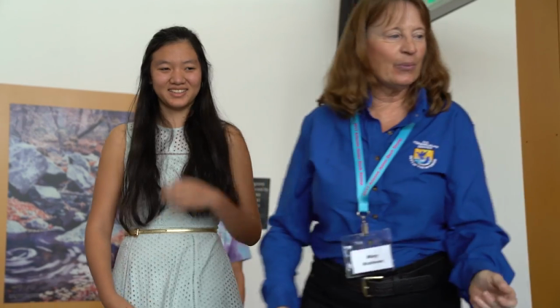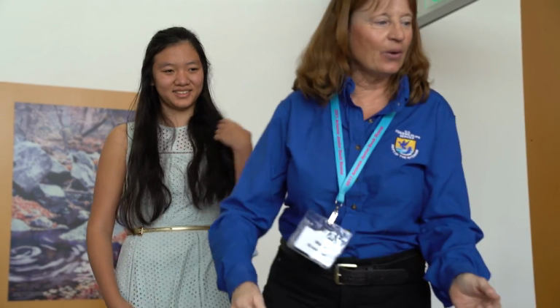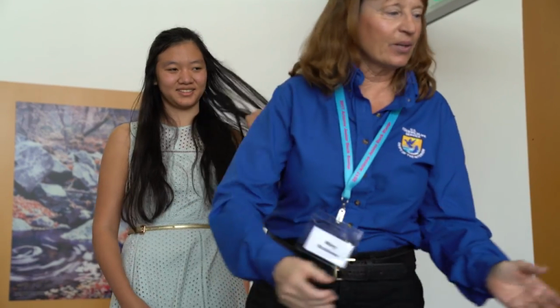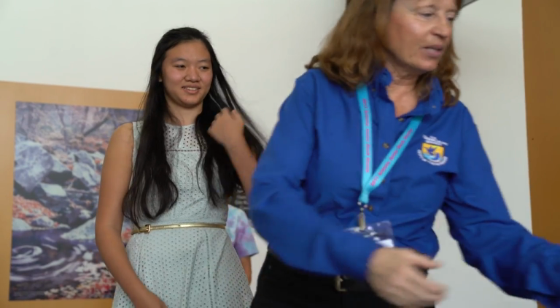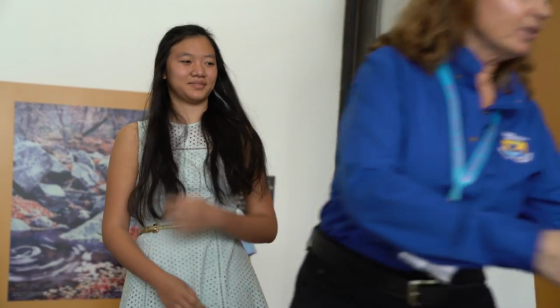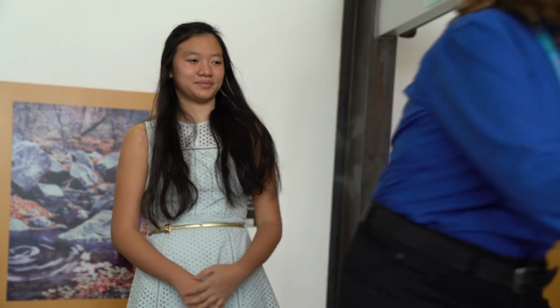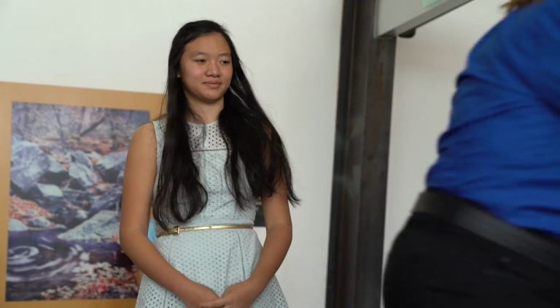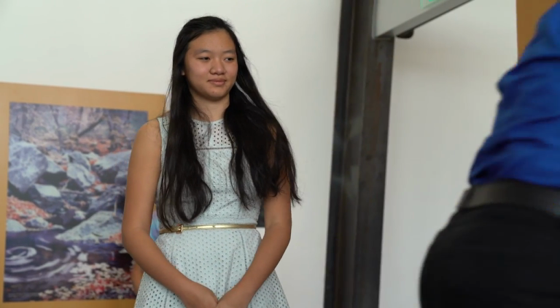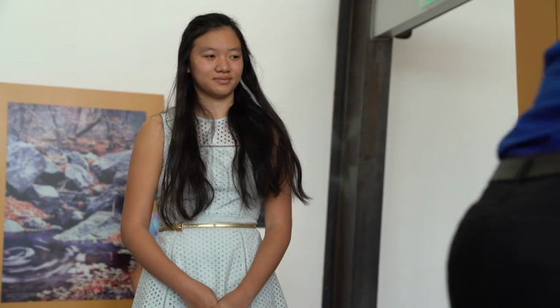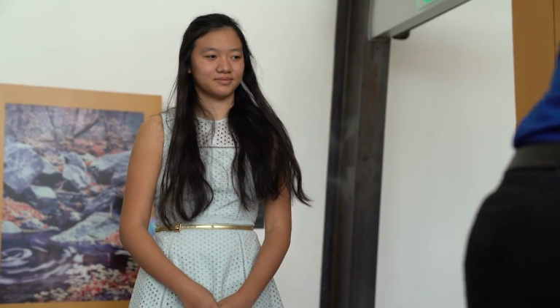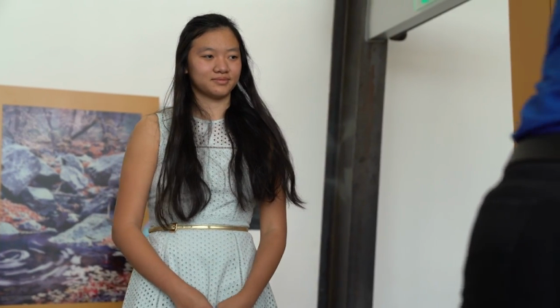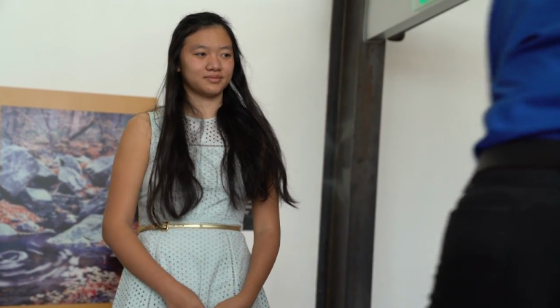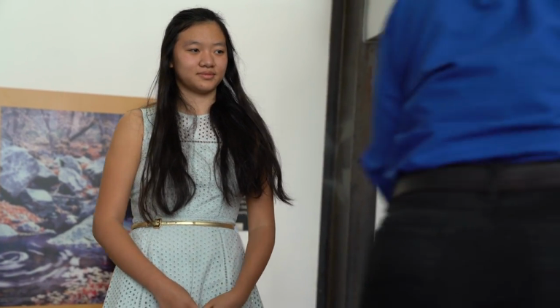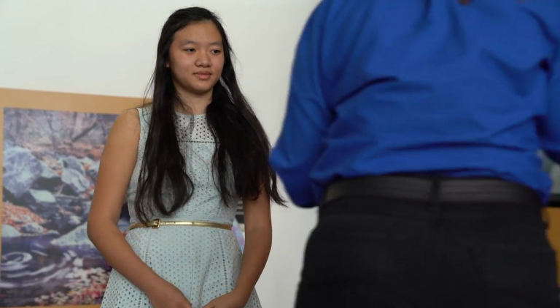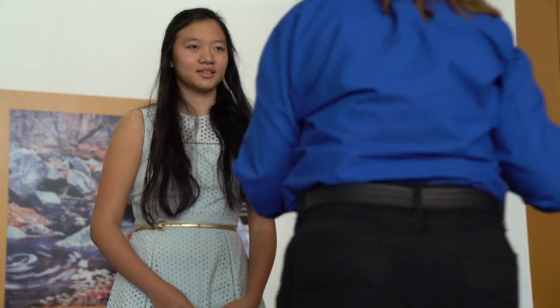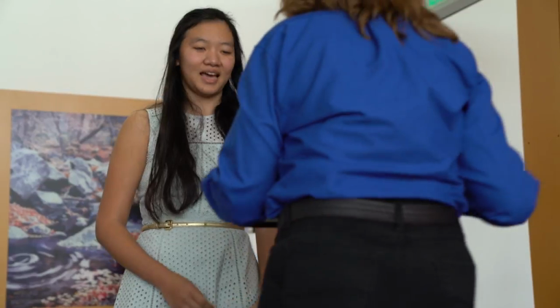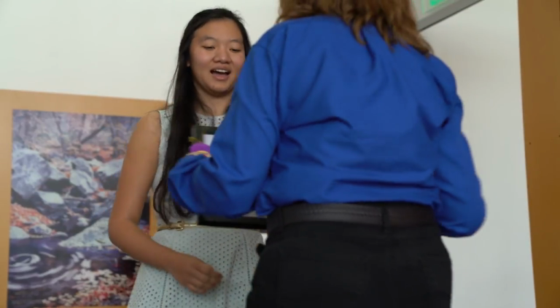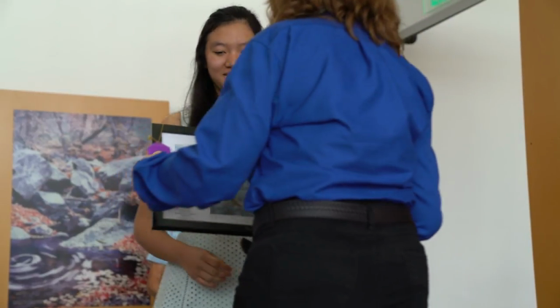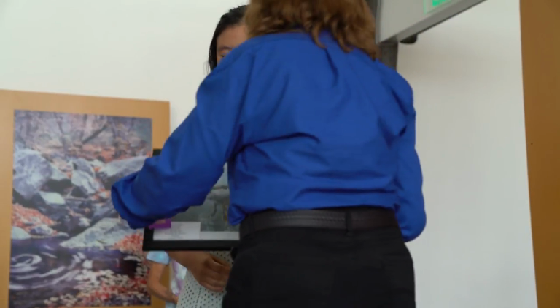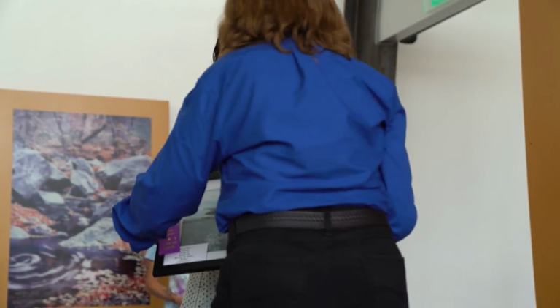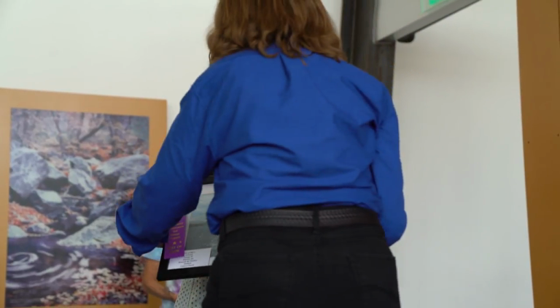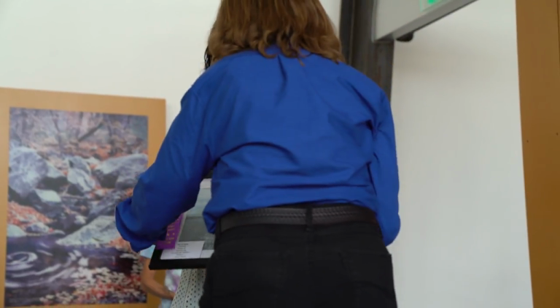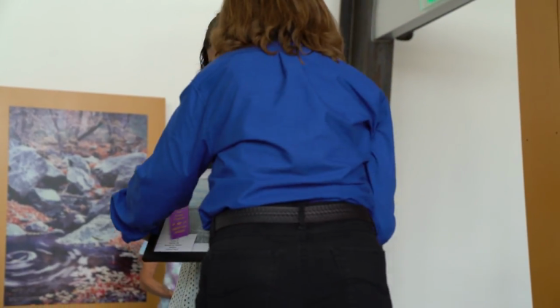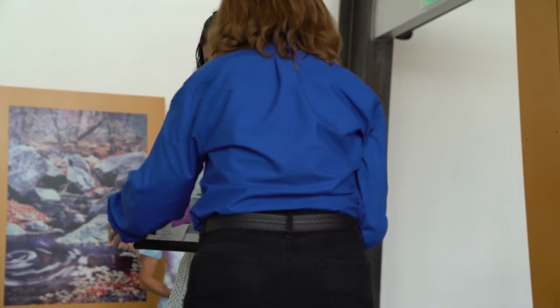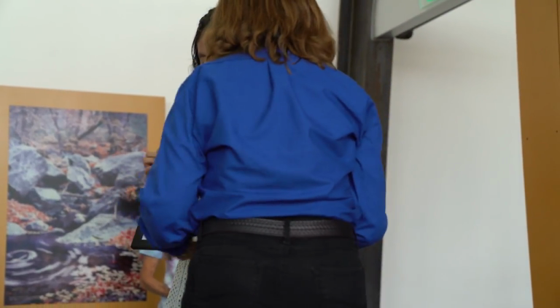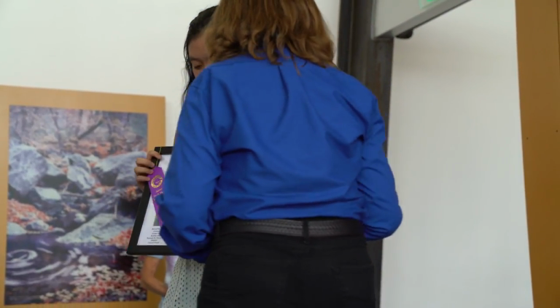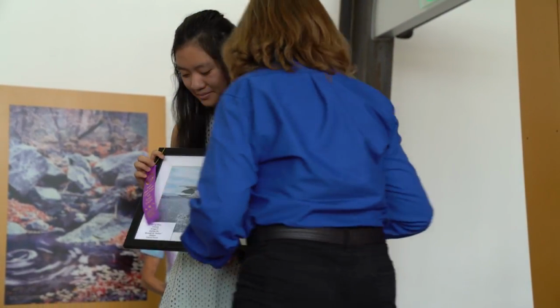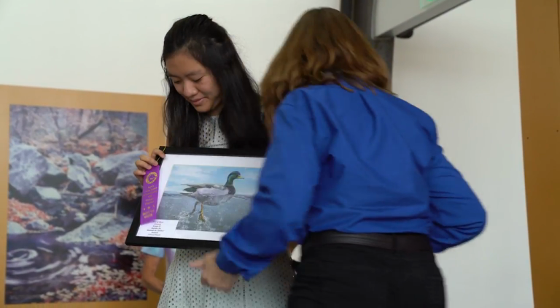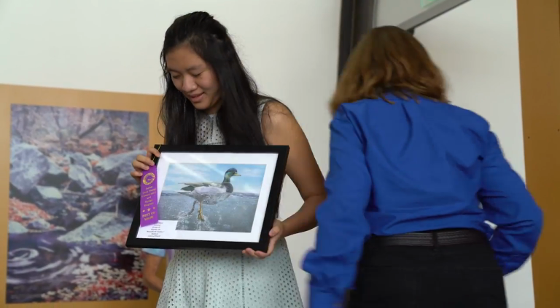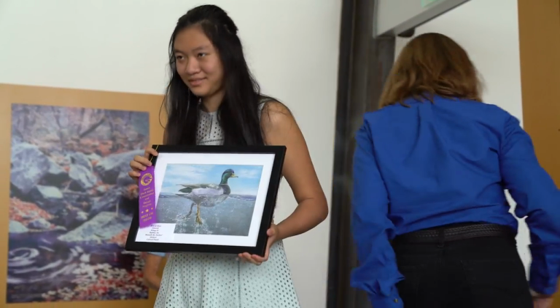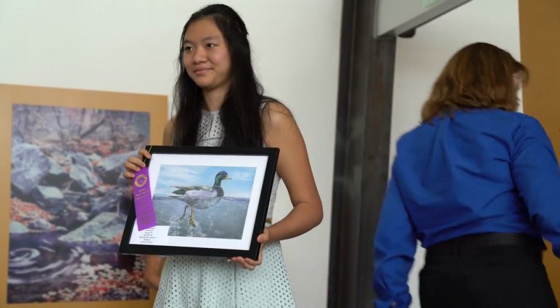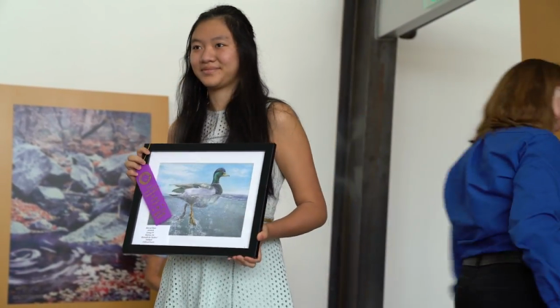The best of show went to 16-year-old Katrina Jha for her colored pencil drawing of a mallard.